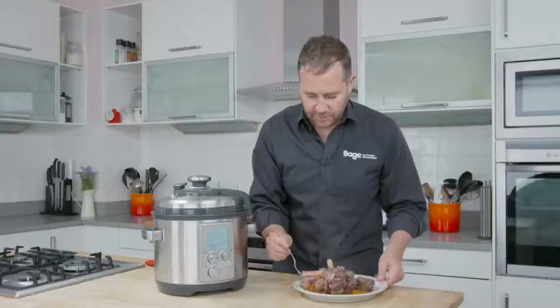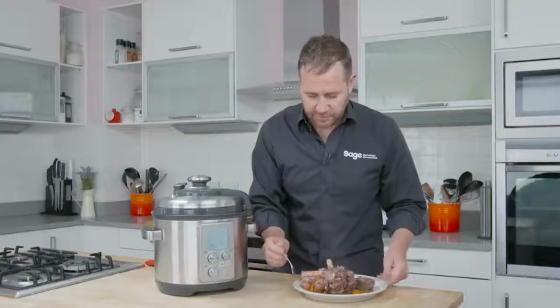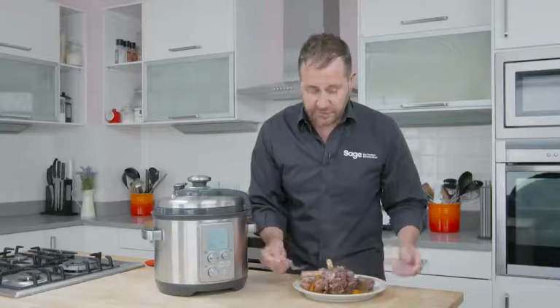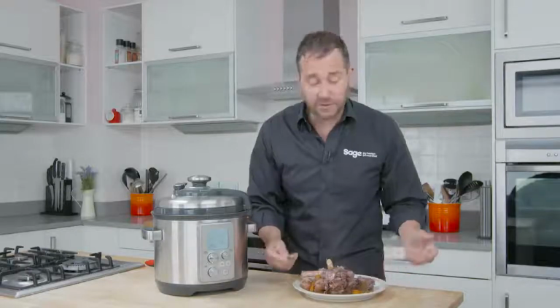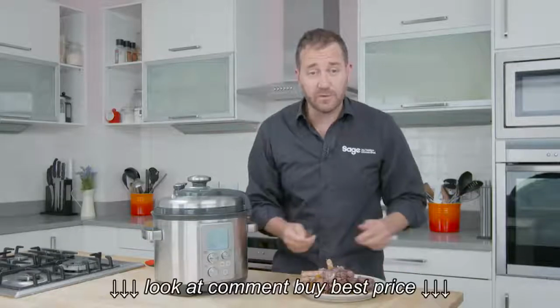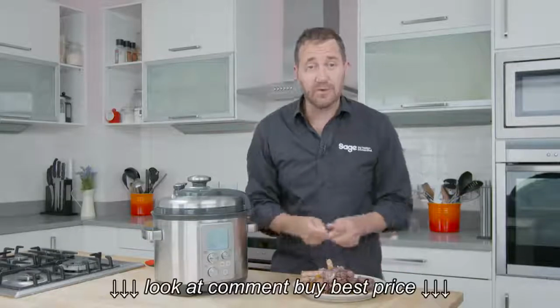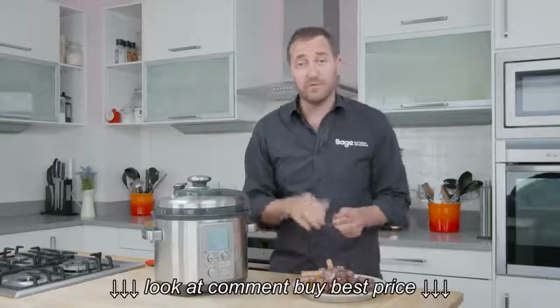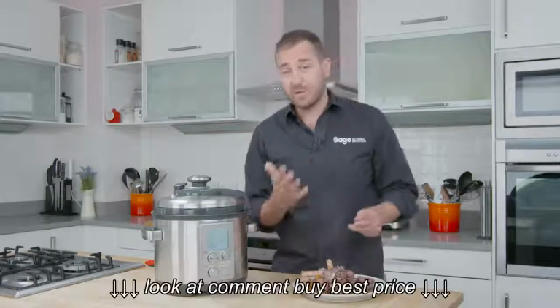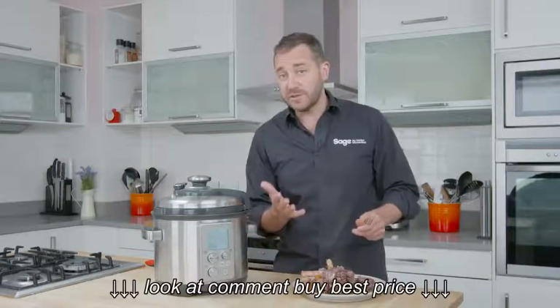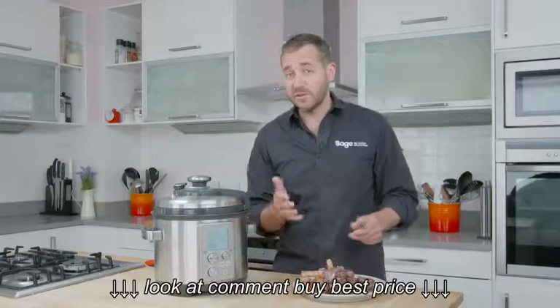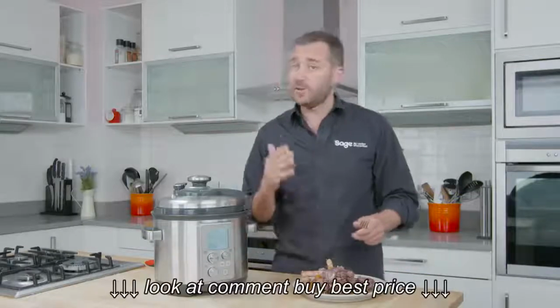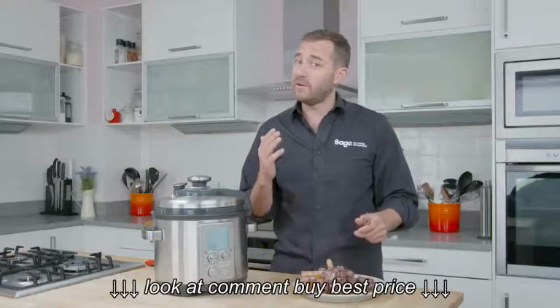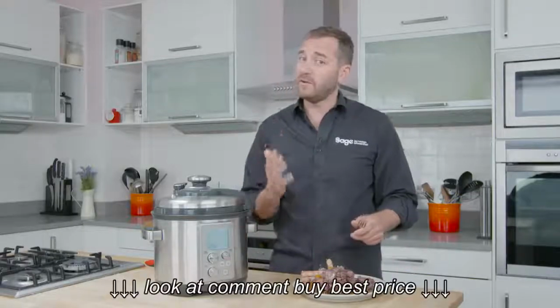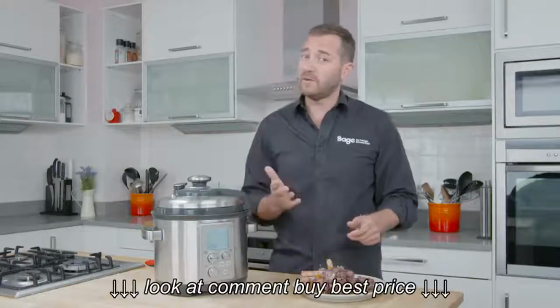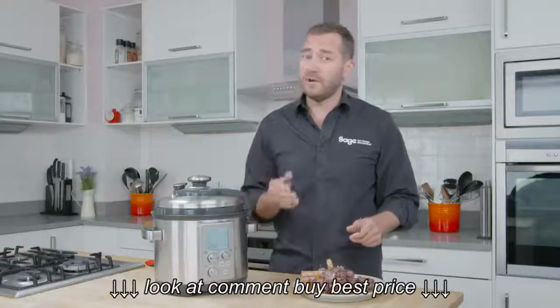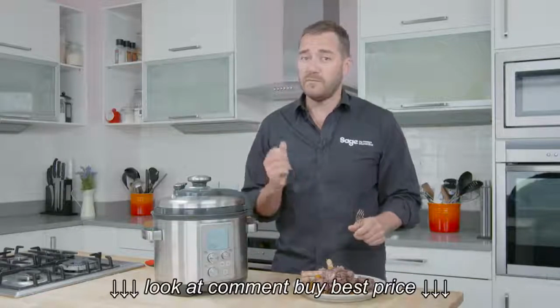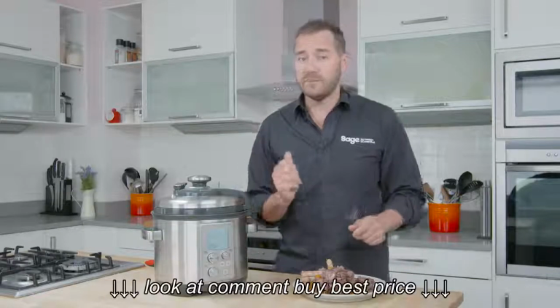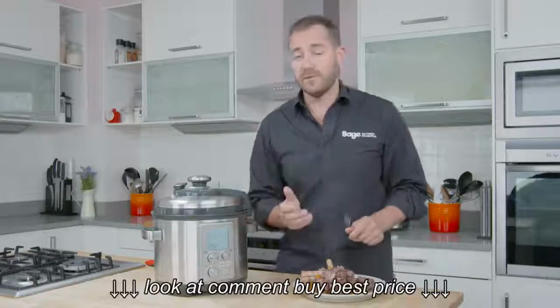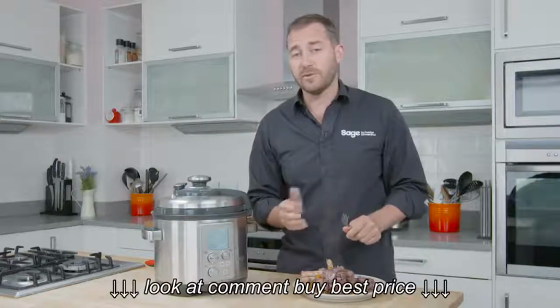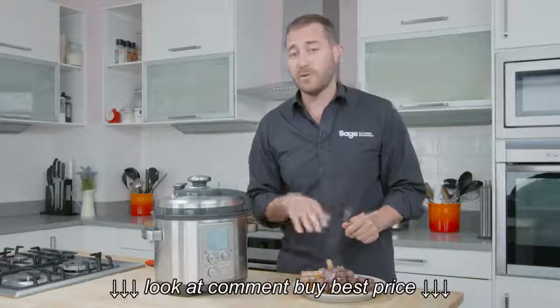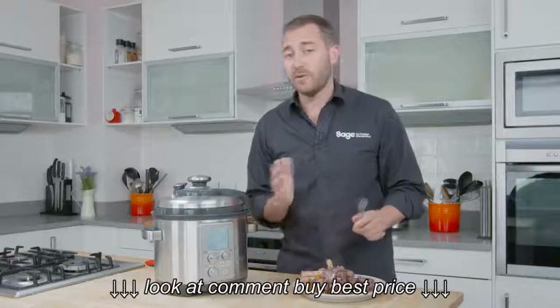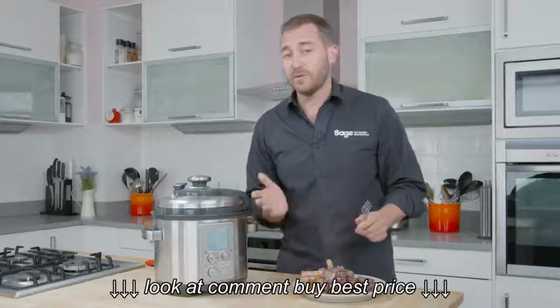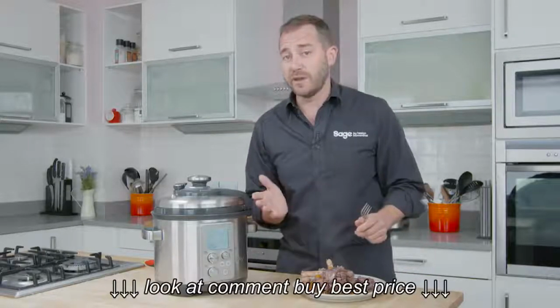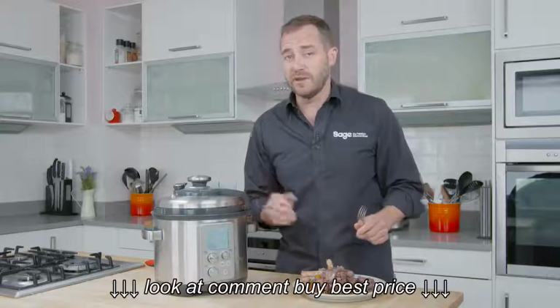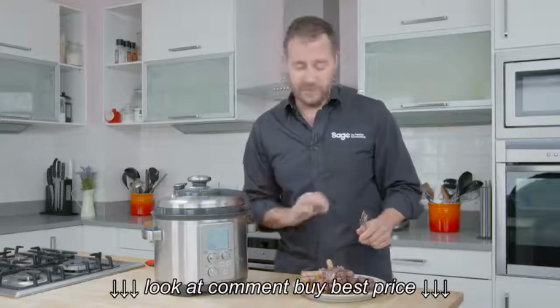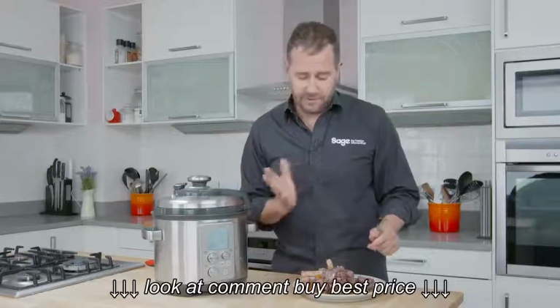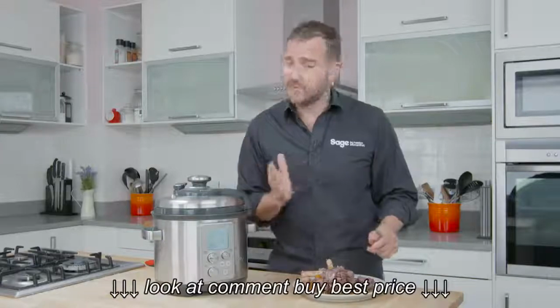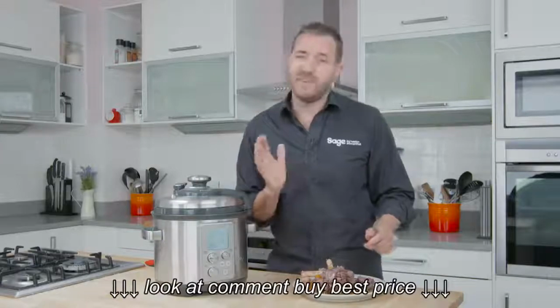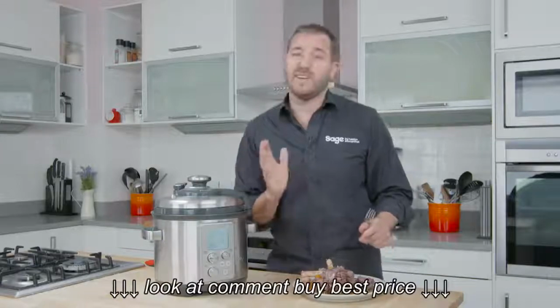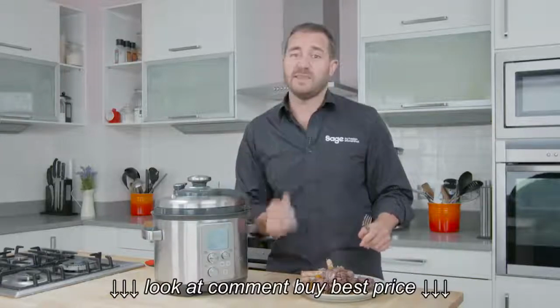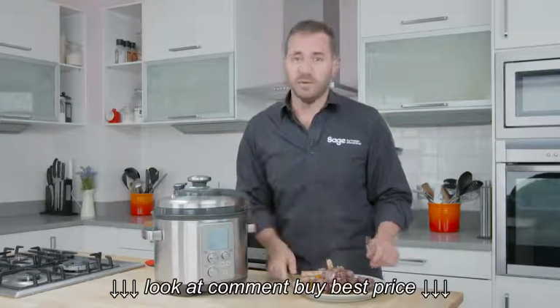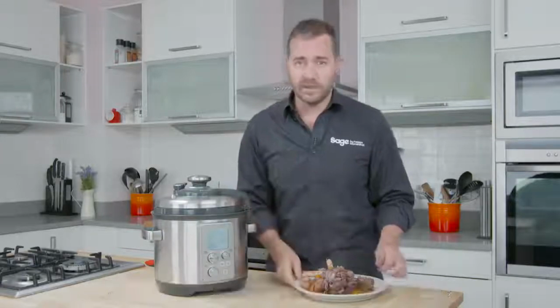The Fast Slow Pro — pressure cook it when you've got no time, slow cook it when you've got all day. It's a fantastic product.